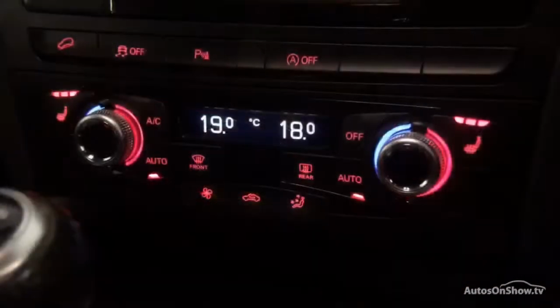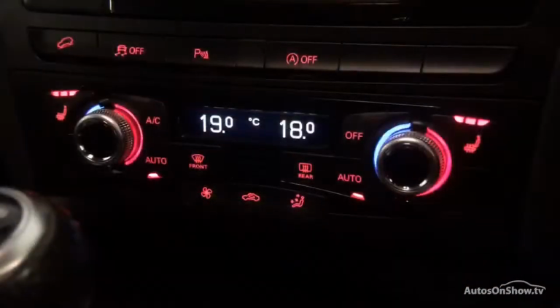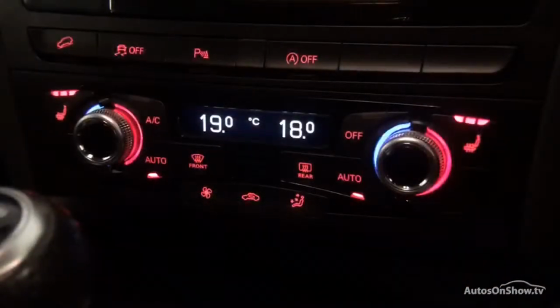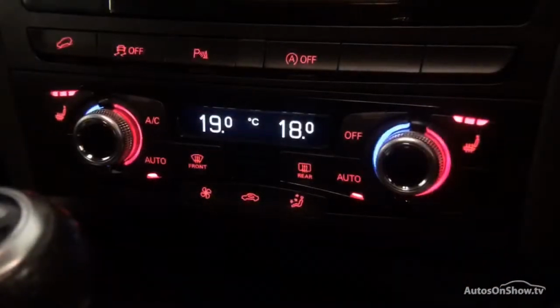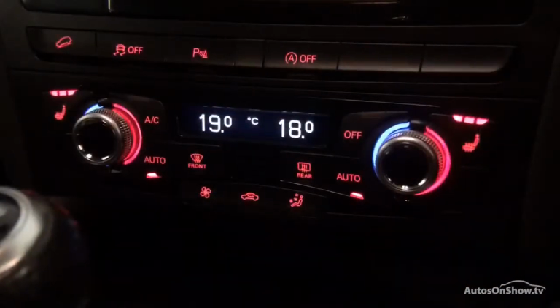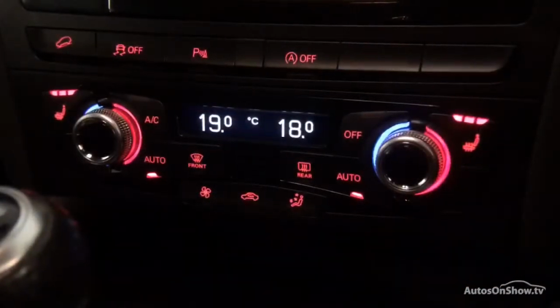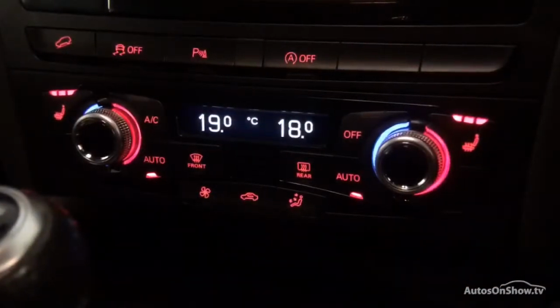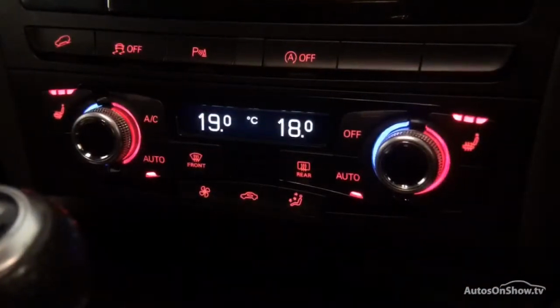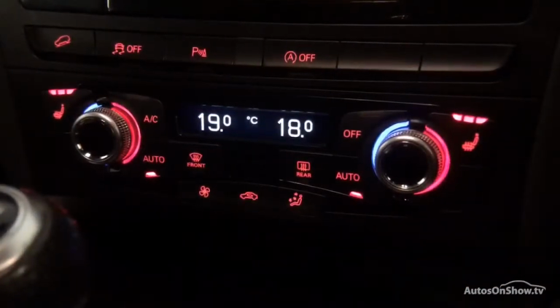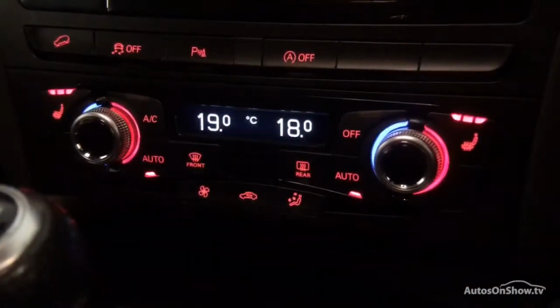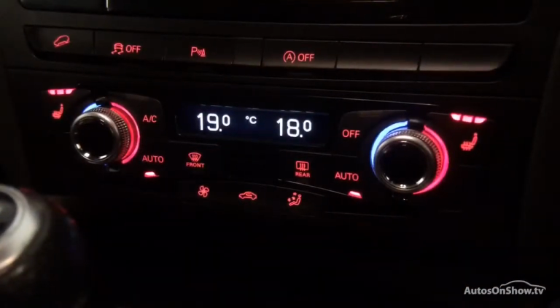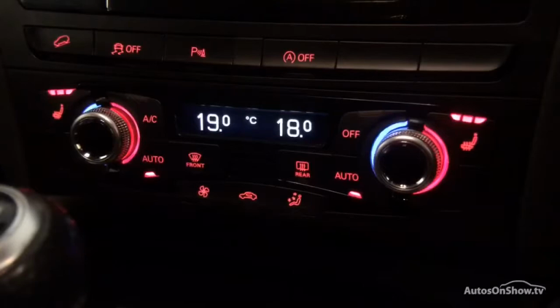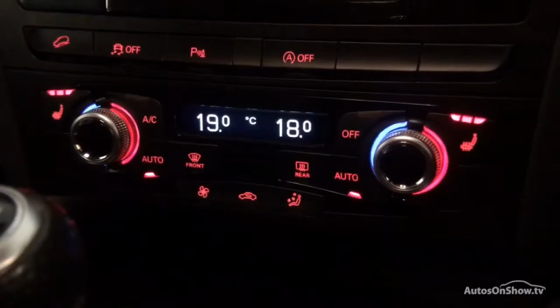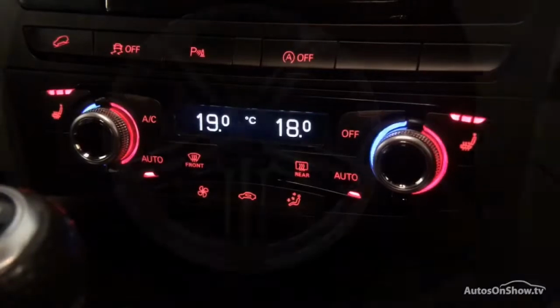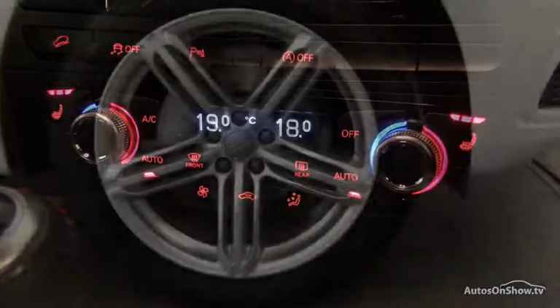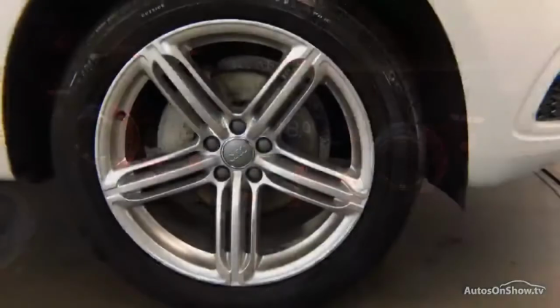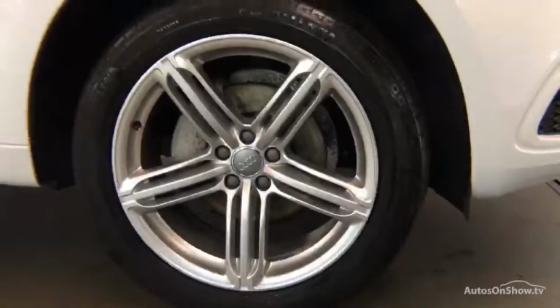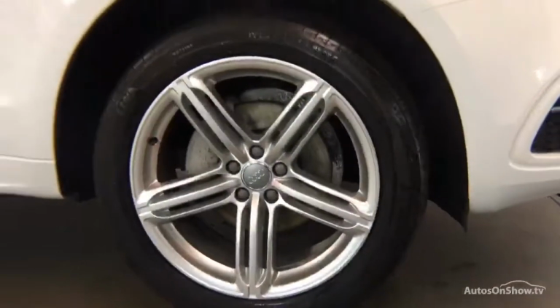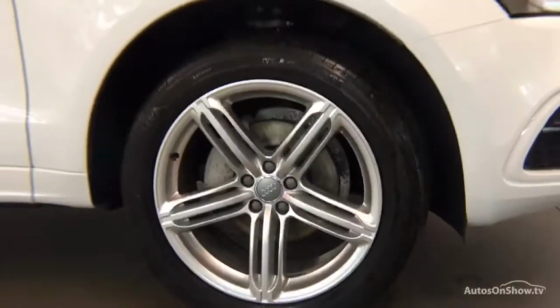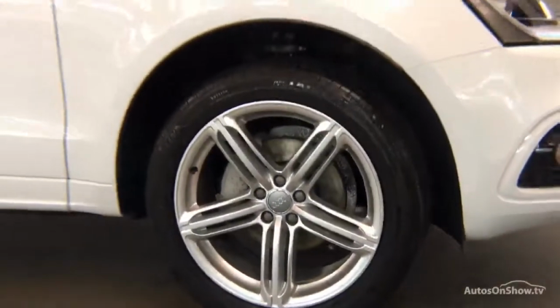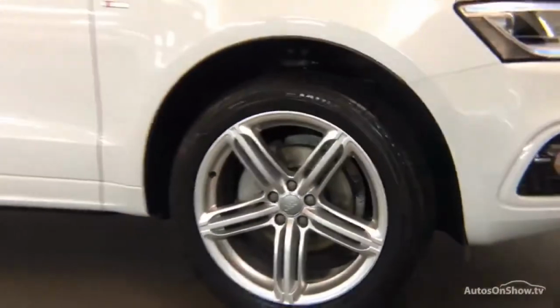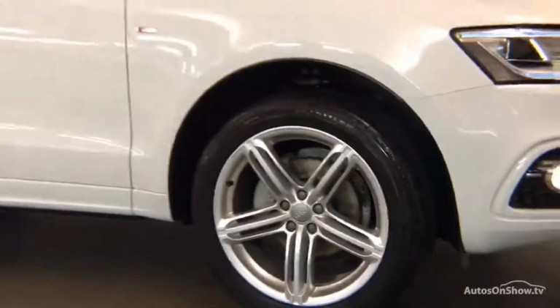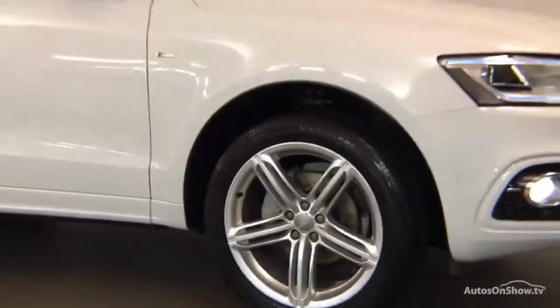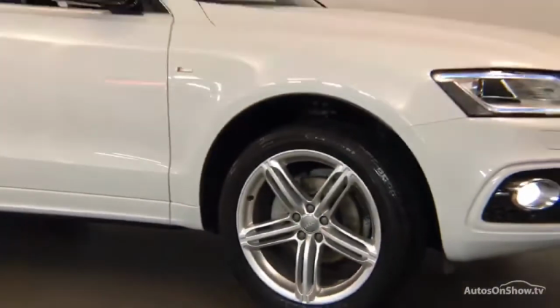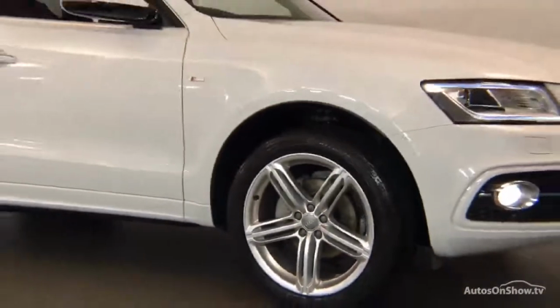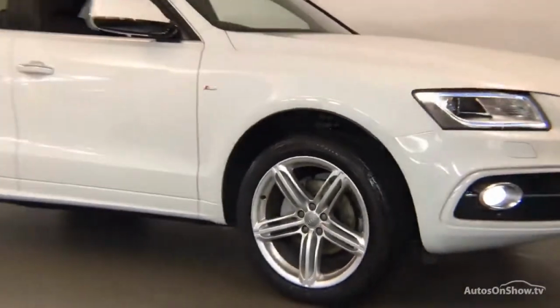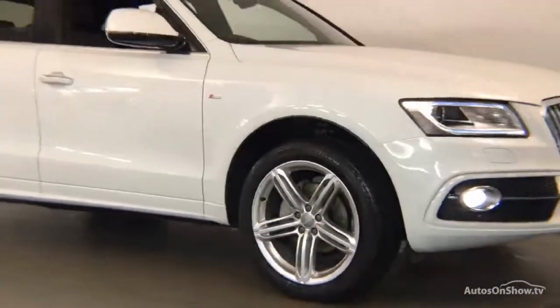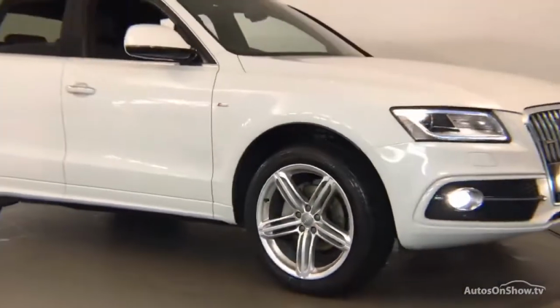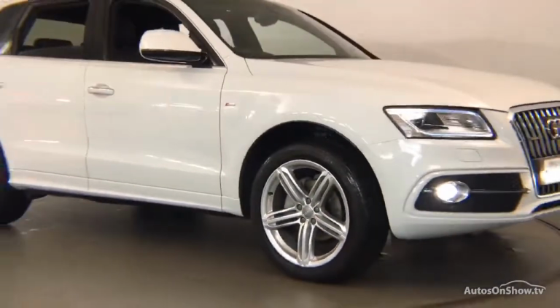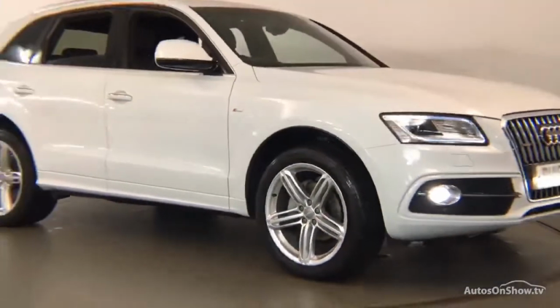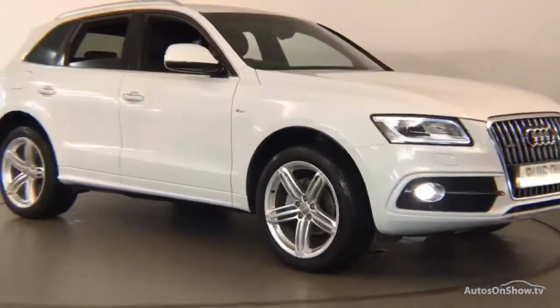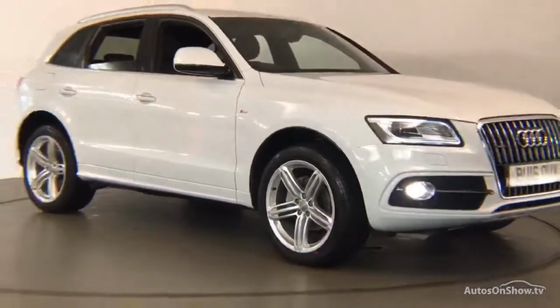Tailored to suit every individual — all ensuring there are no distractions from the thrill of driving your new purchase.